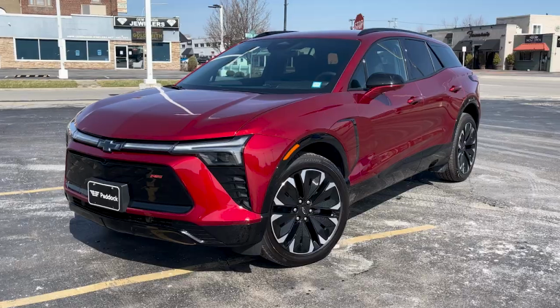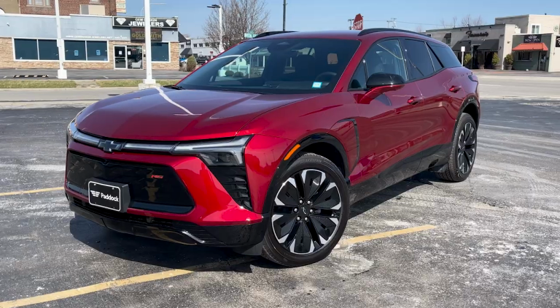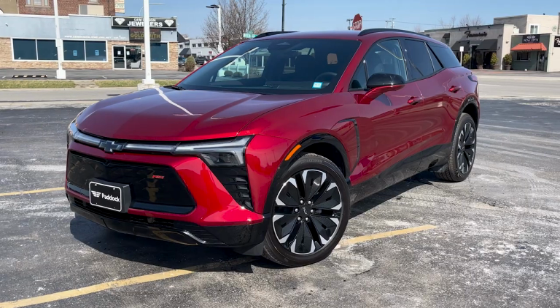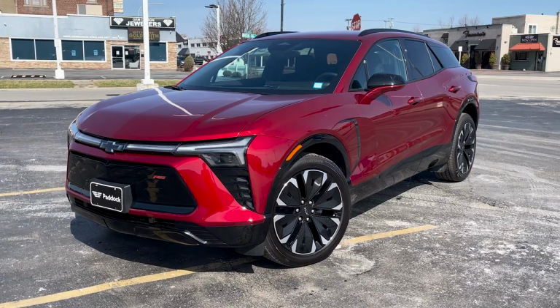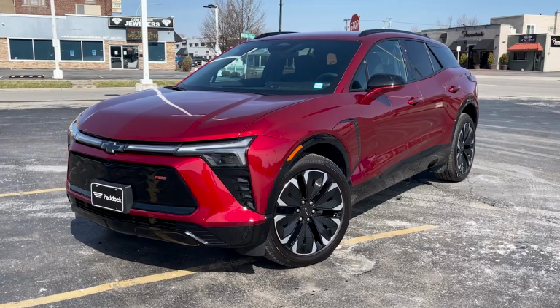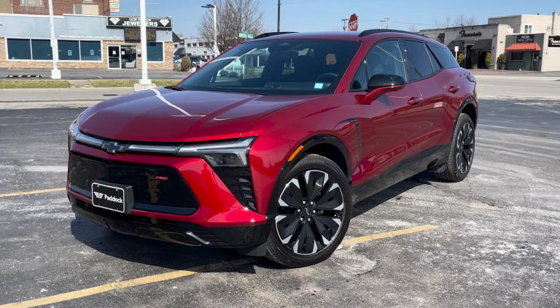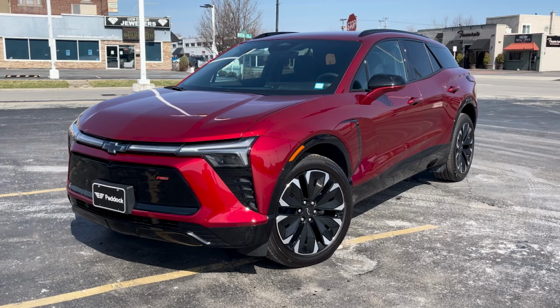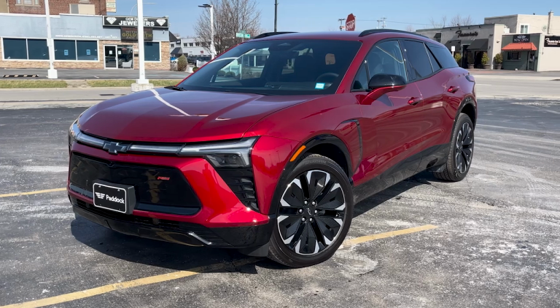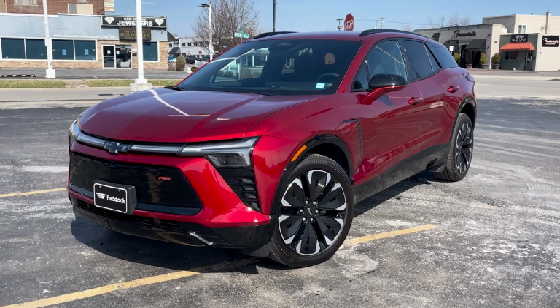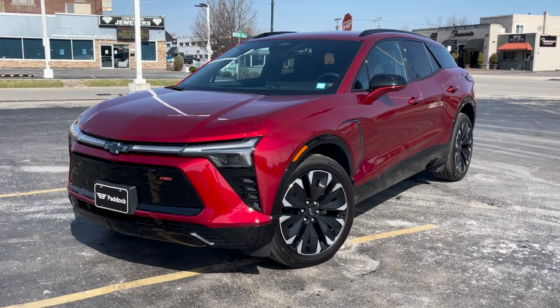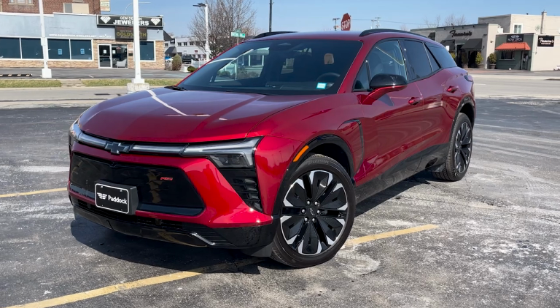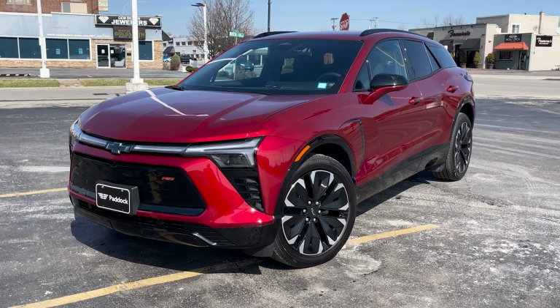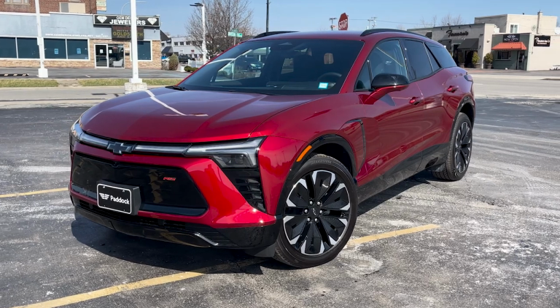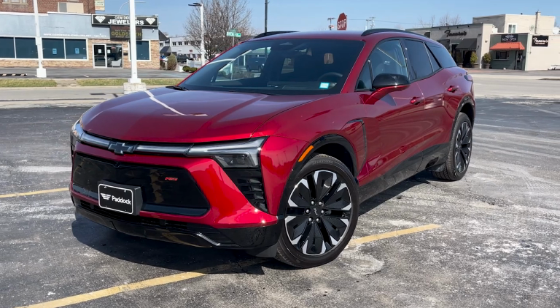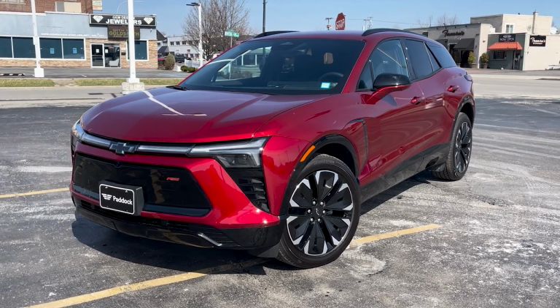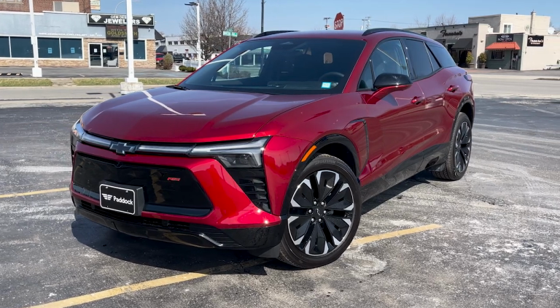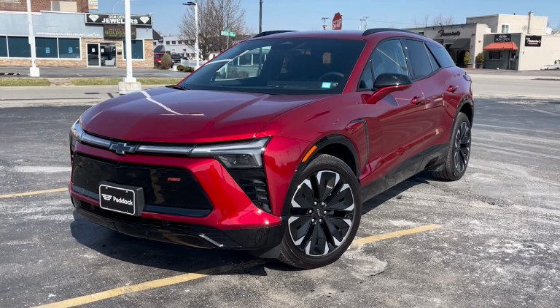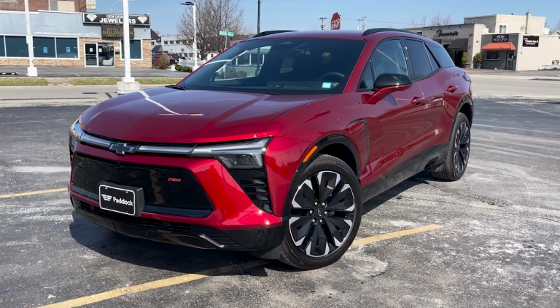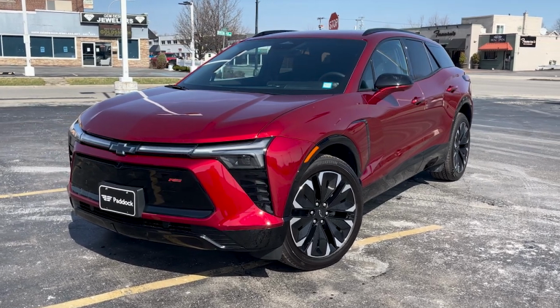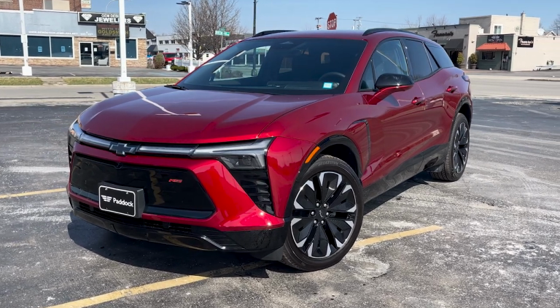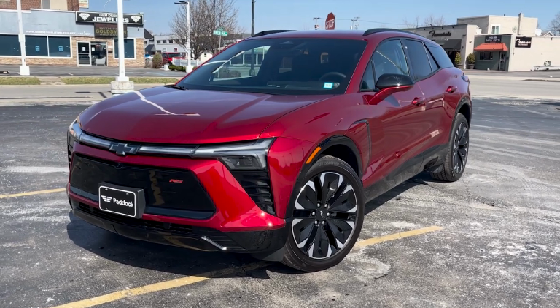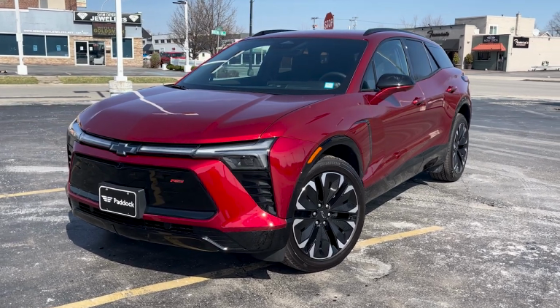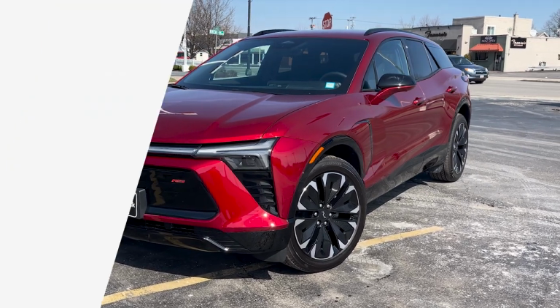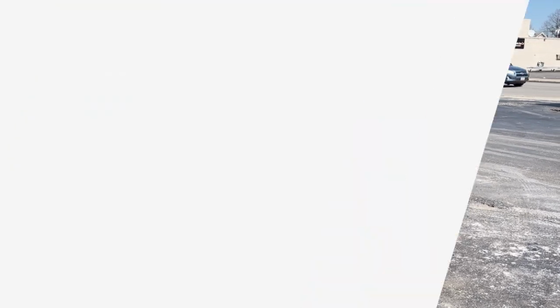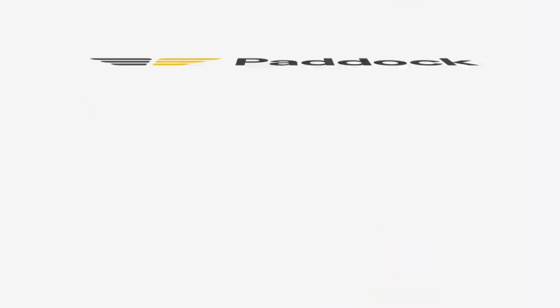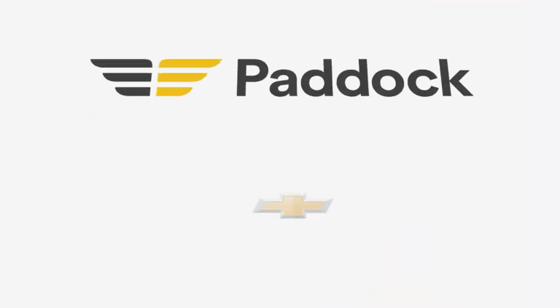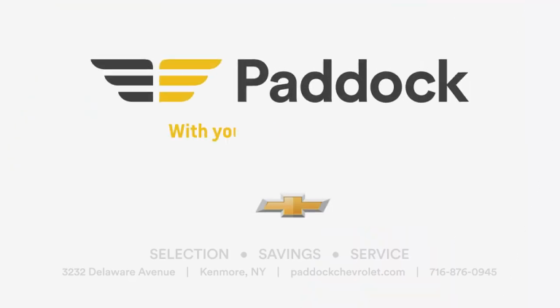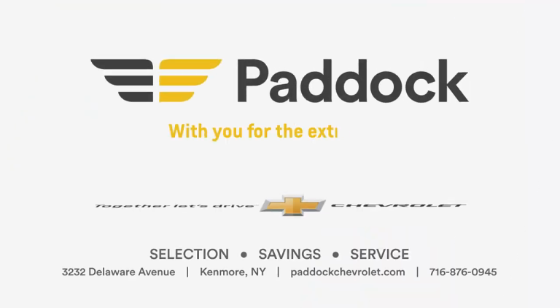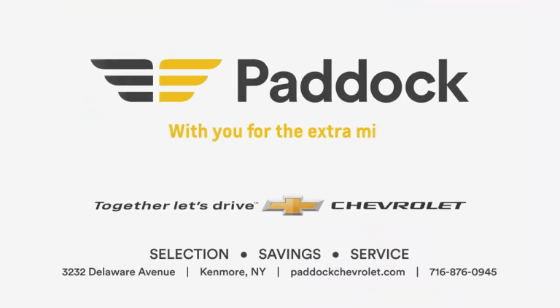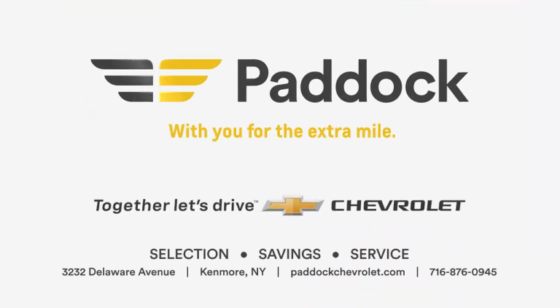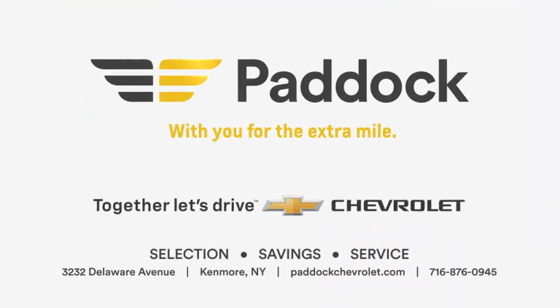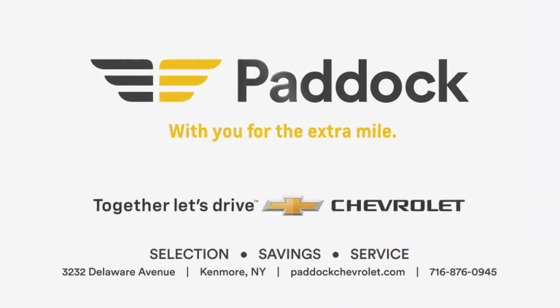Stop on down to Paddock Chevrolet today to have a look for yourself, or give us a call to schedule your test drive today.